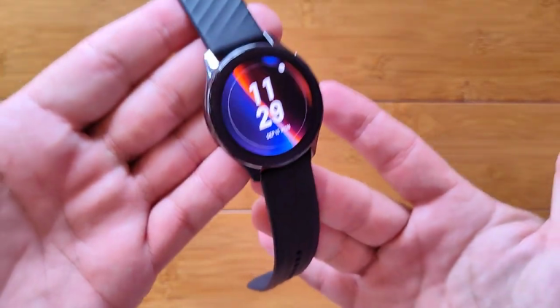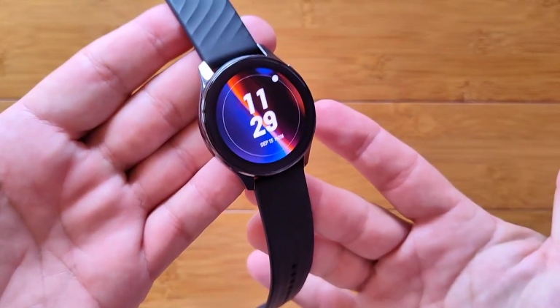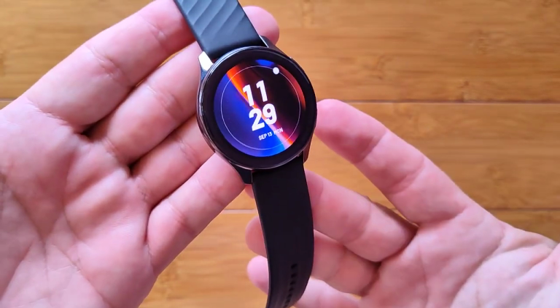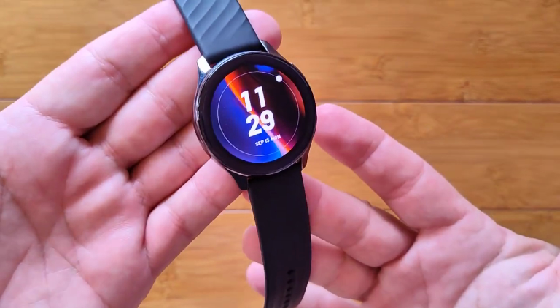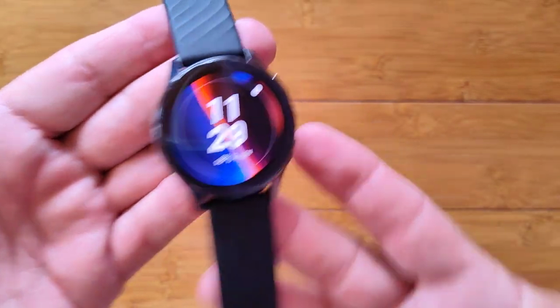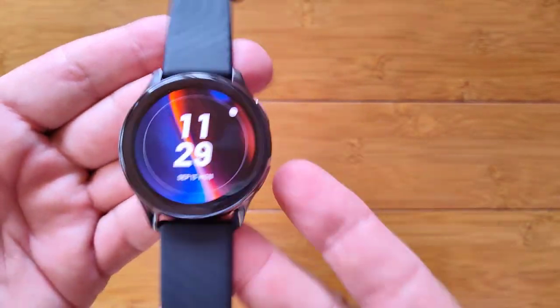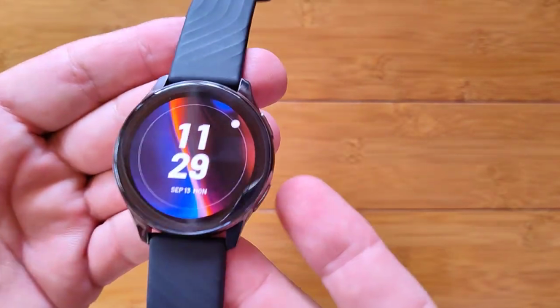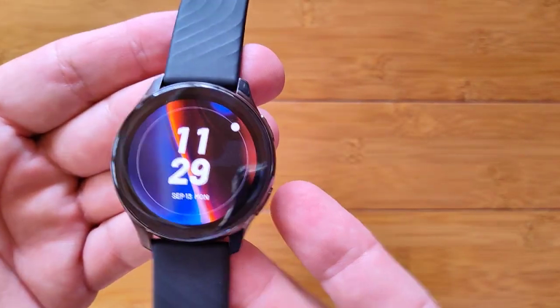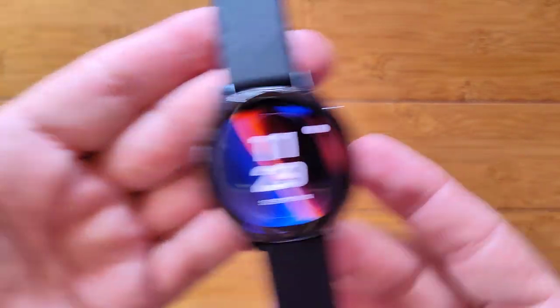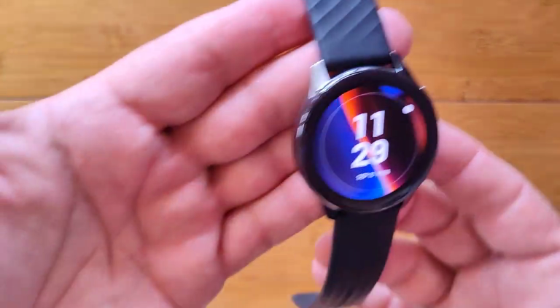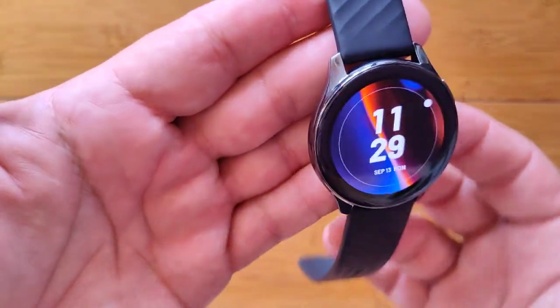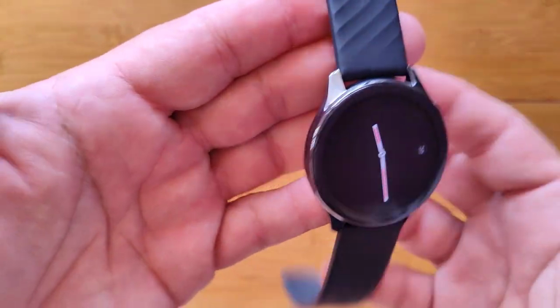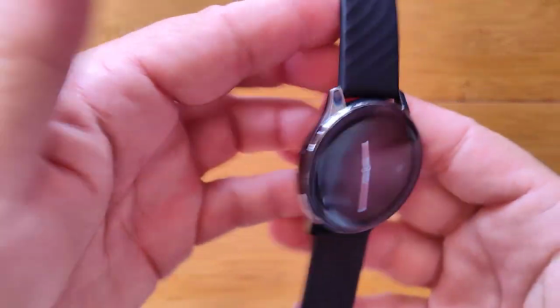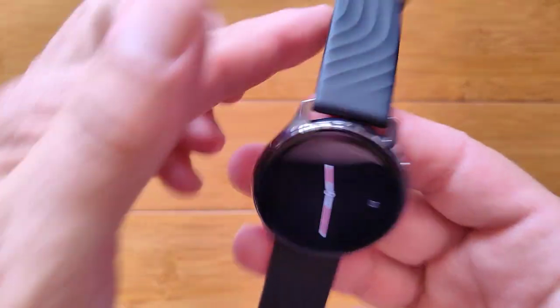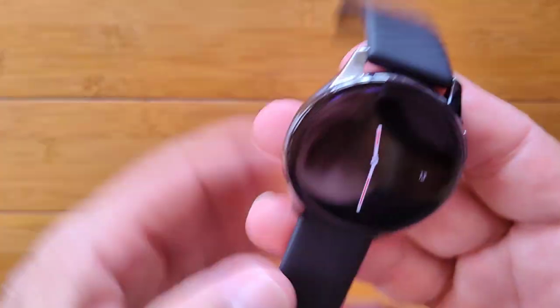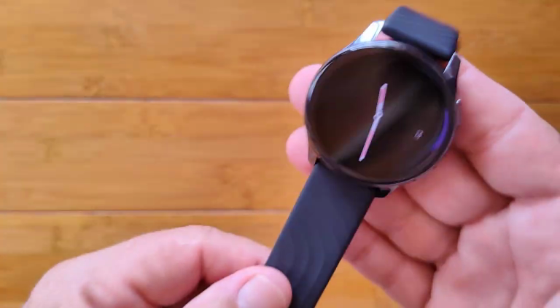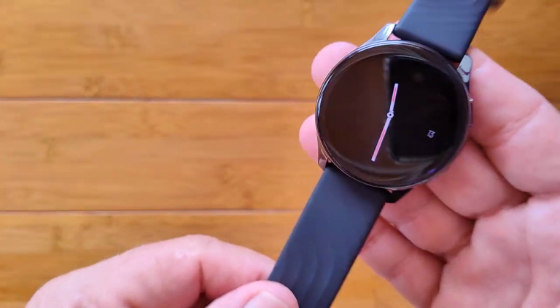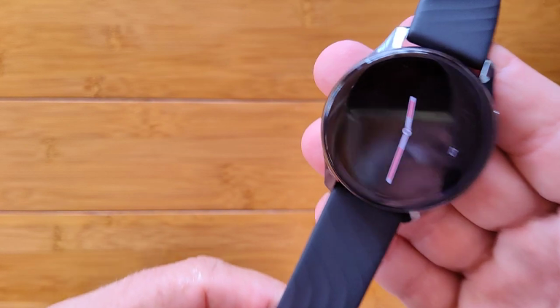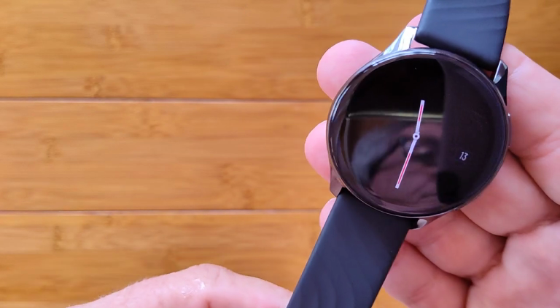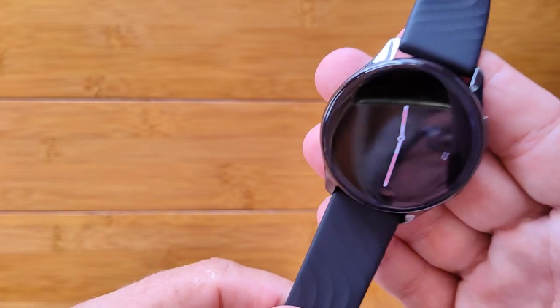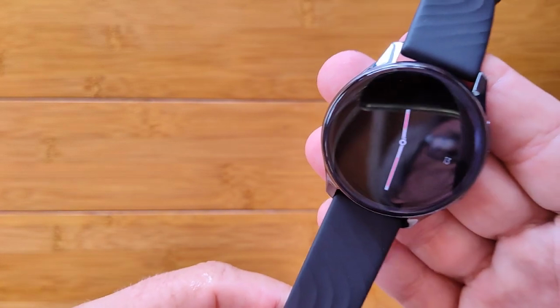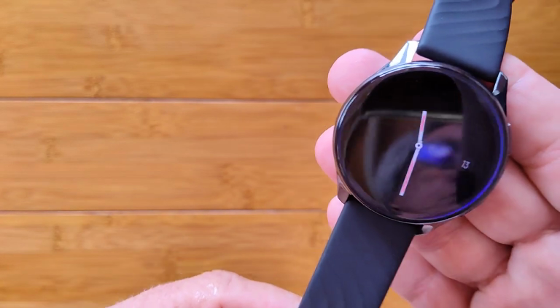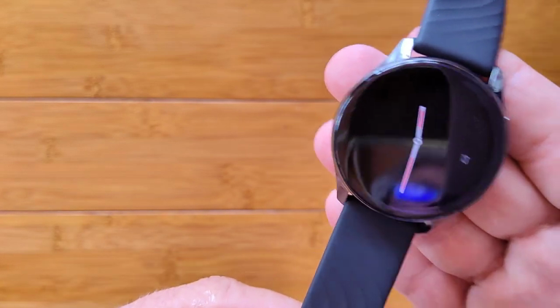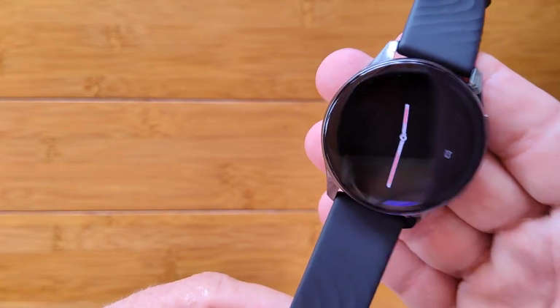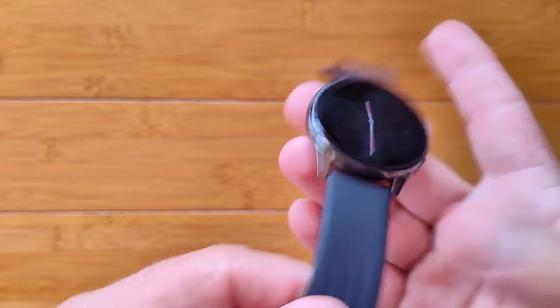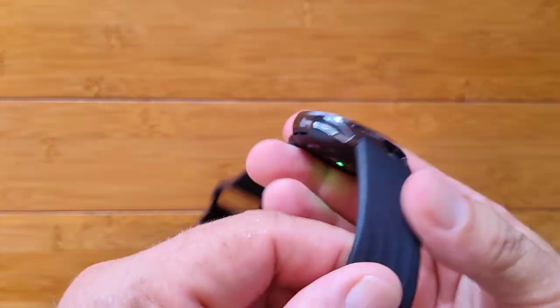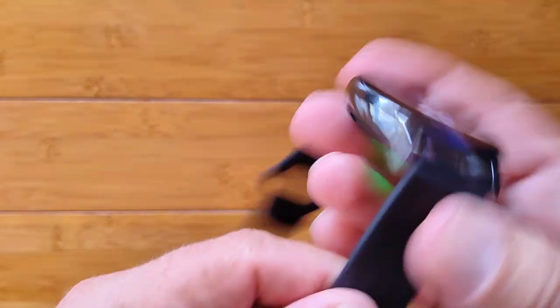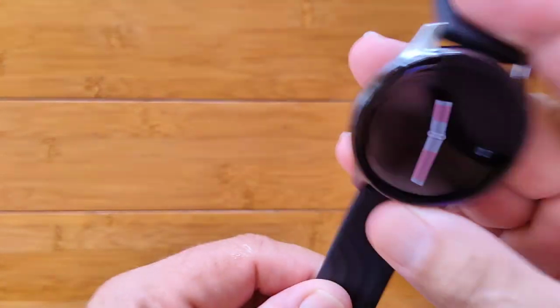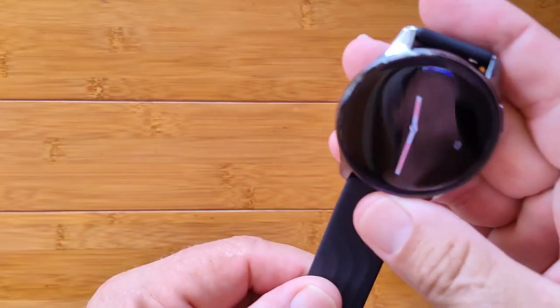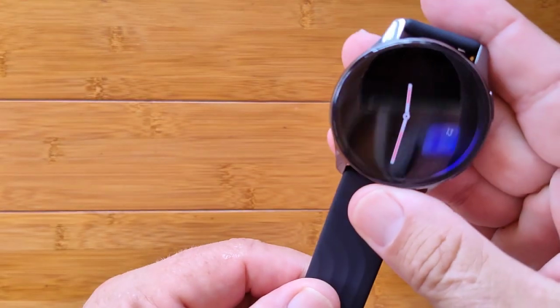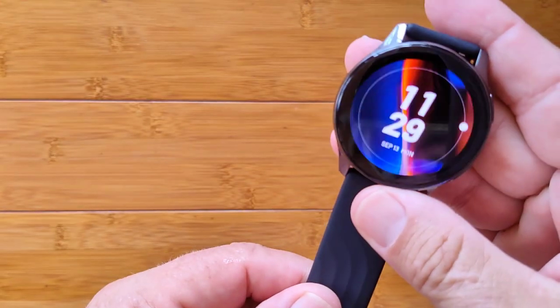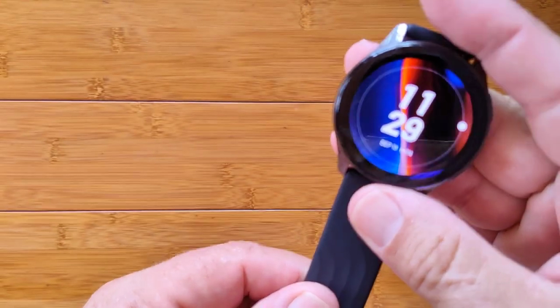Well-sealed, well-designed, beautiful watch. It is the OnePlus Watch. Check it out.